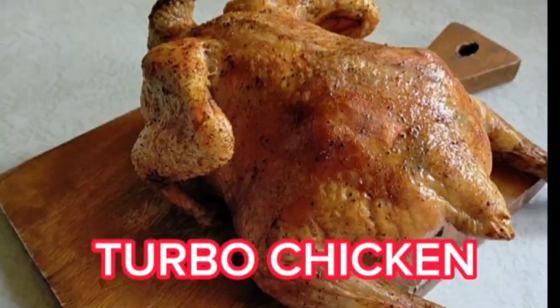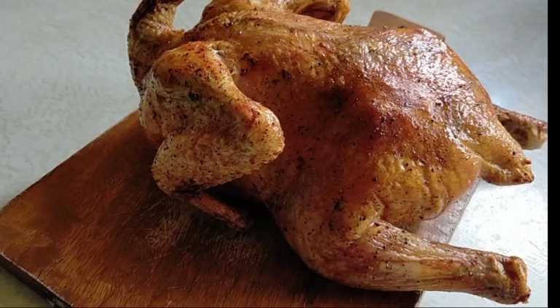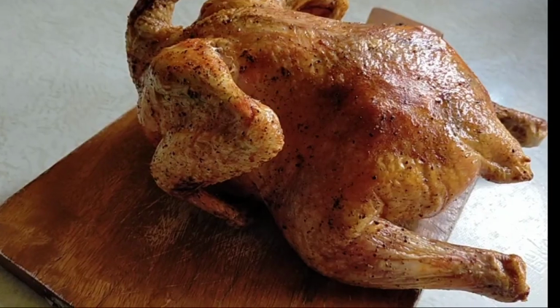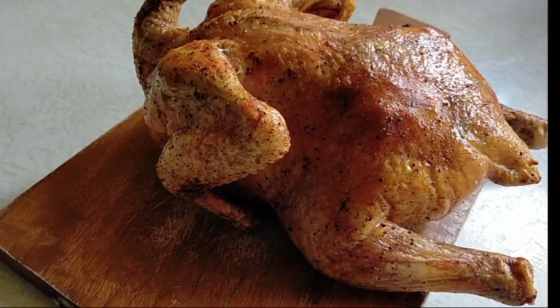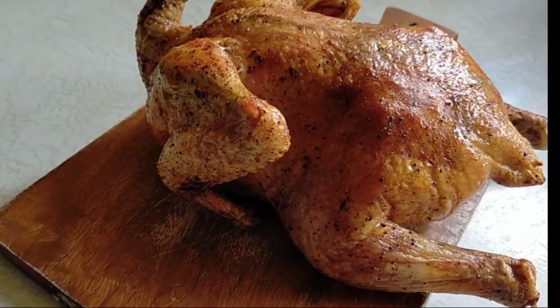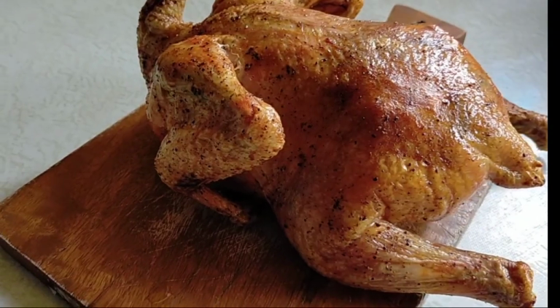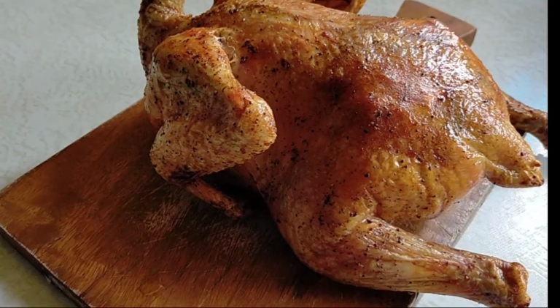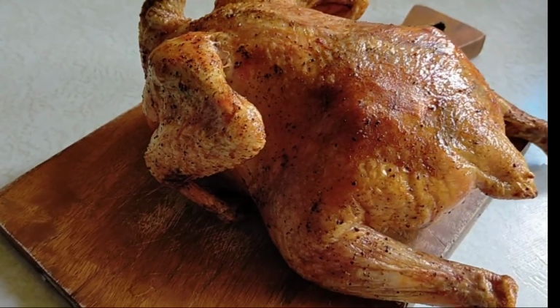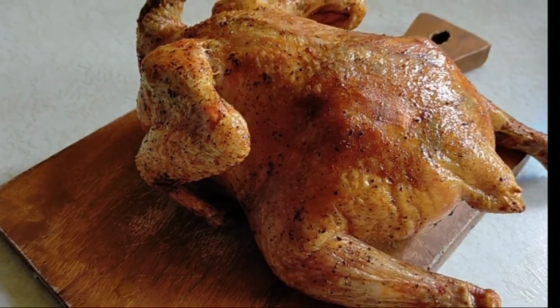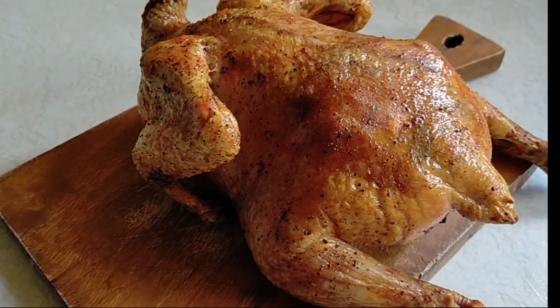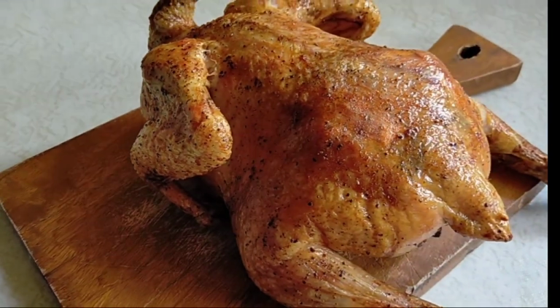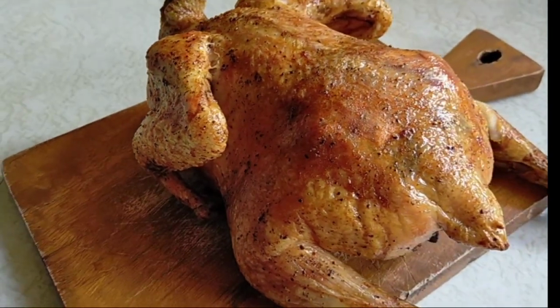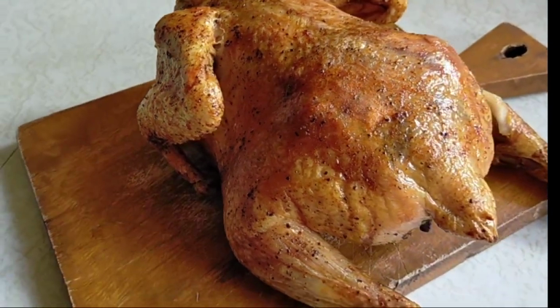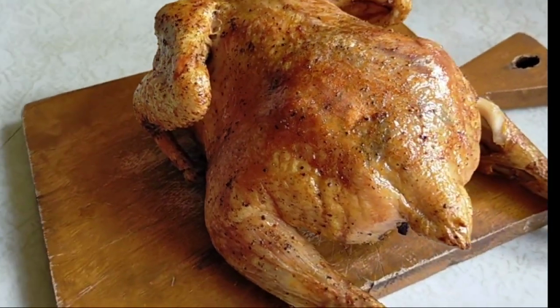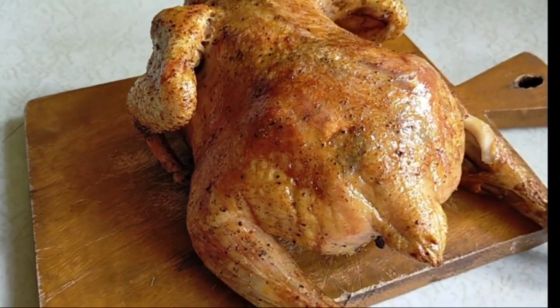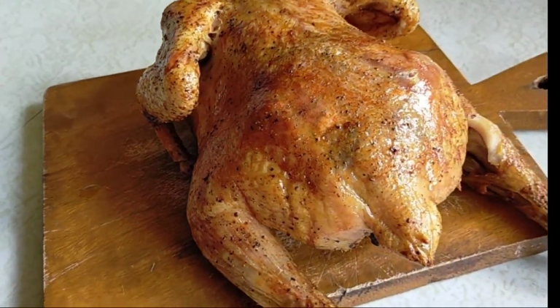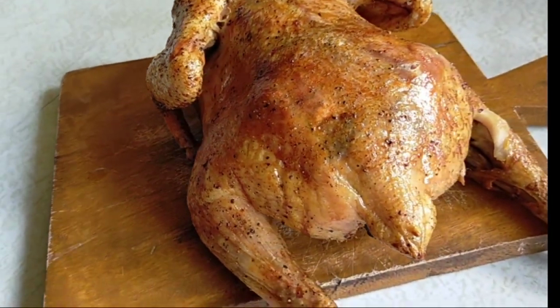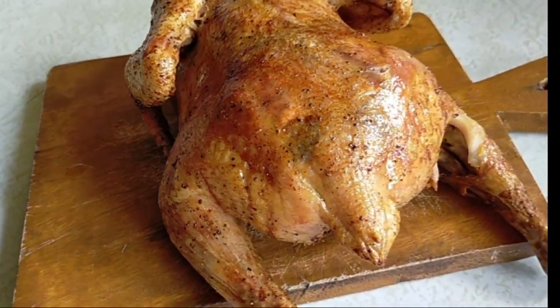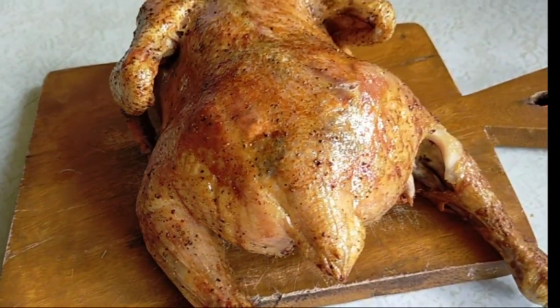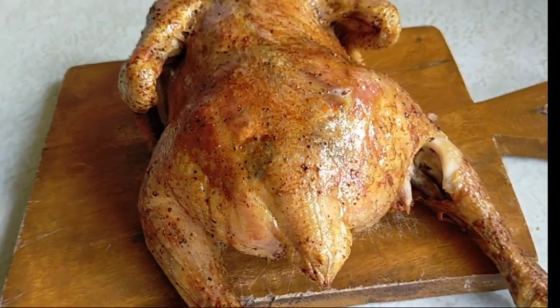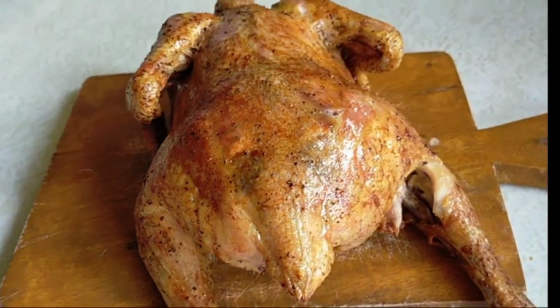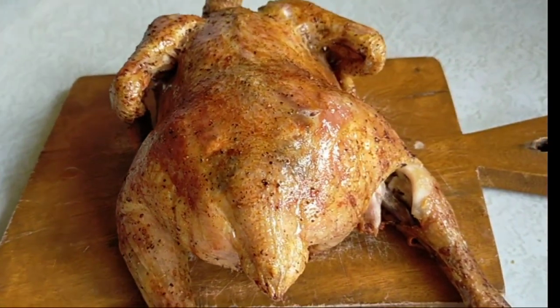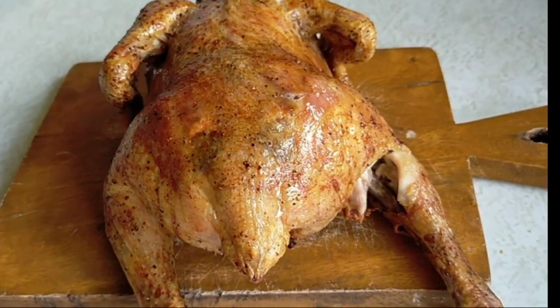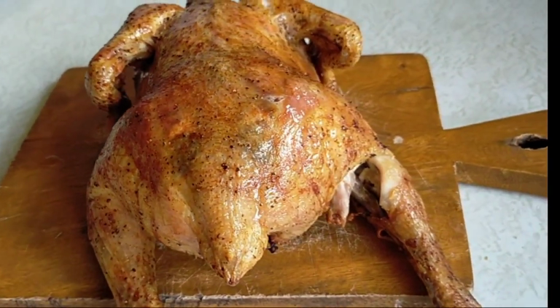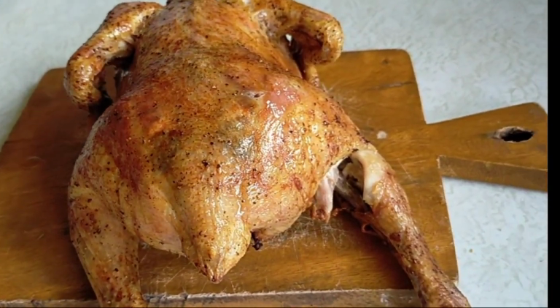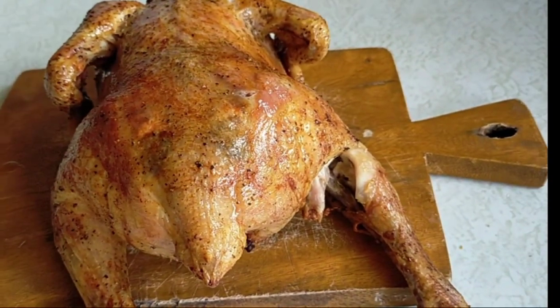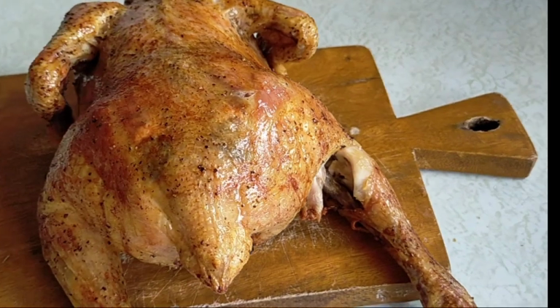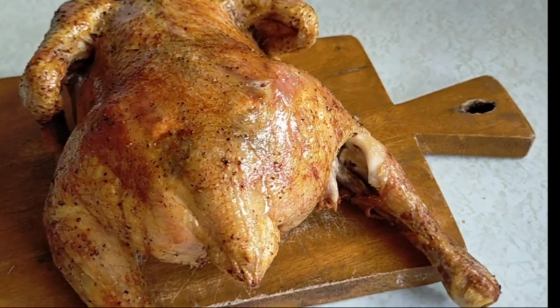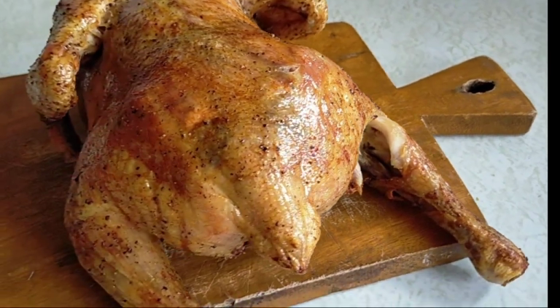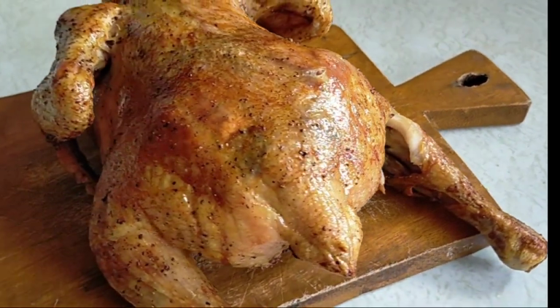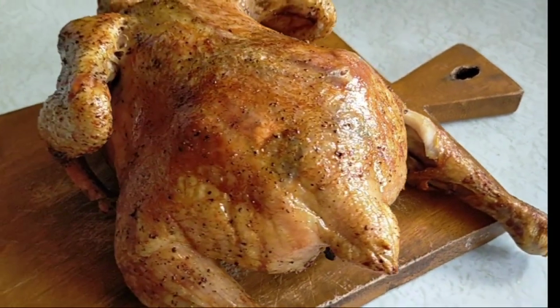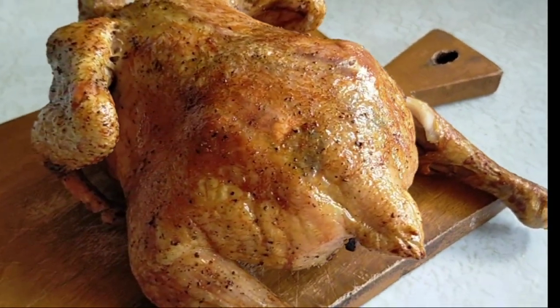You want delicious turbo chicken? Watch this and do it!